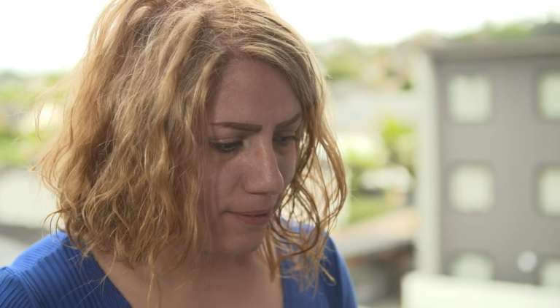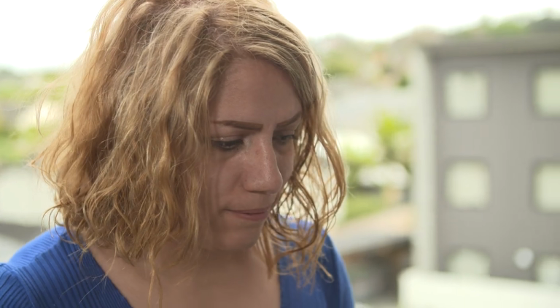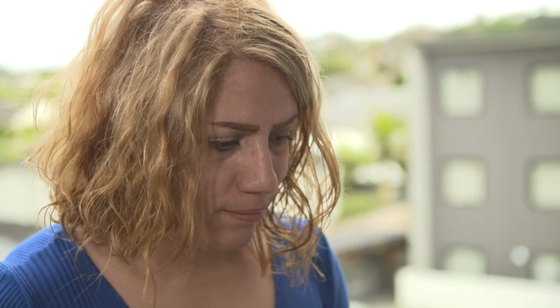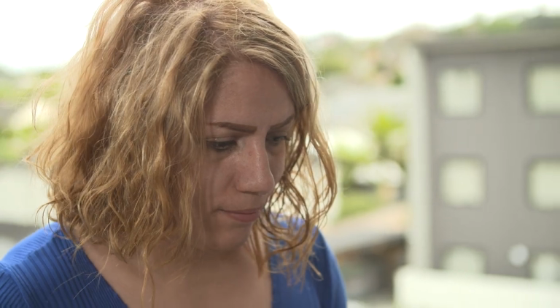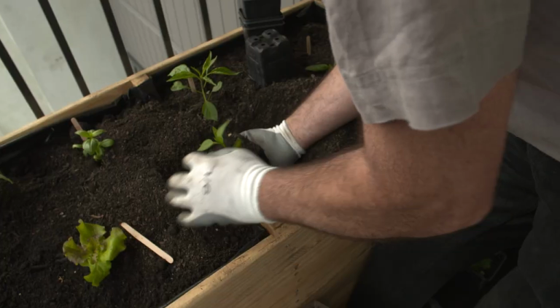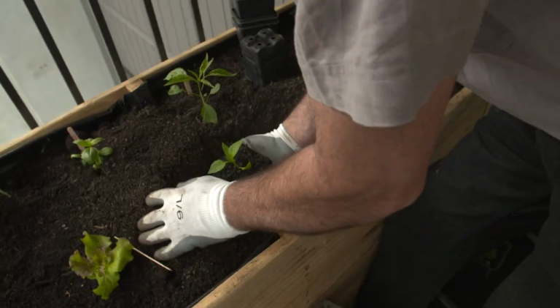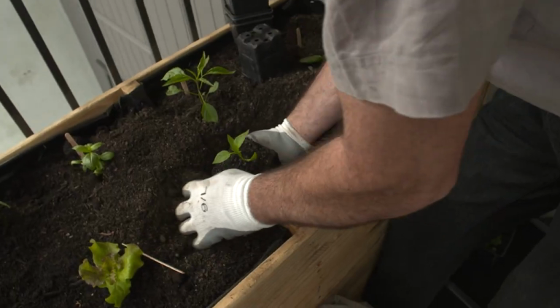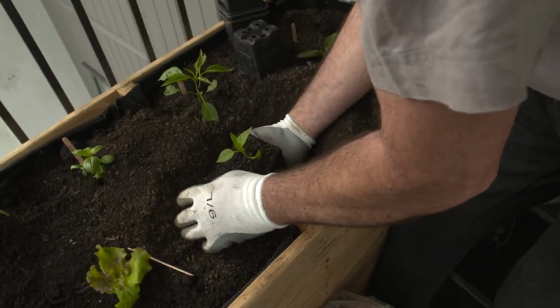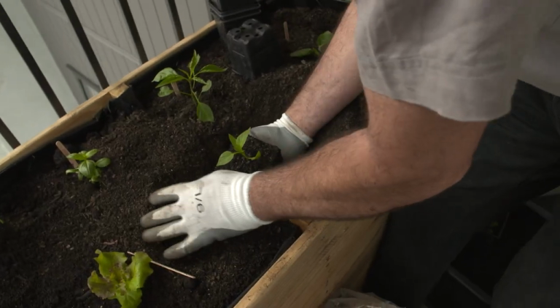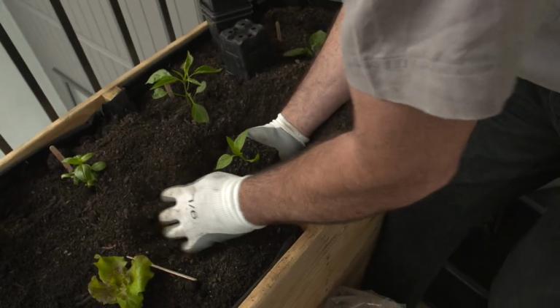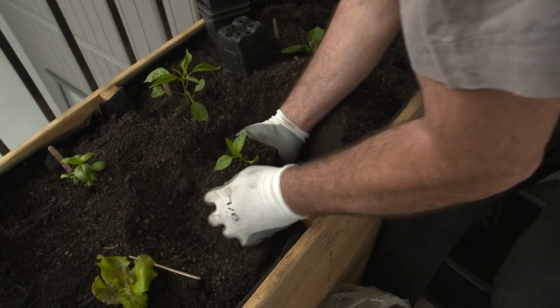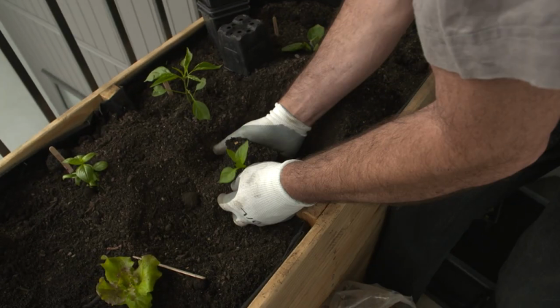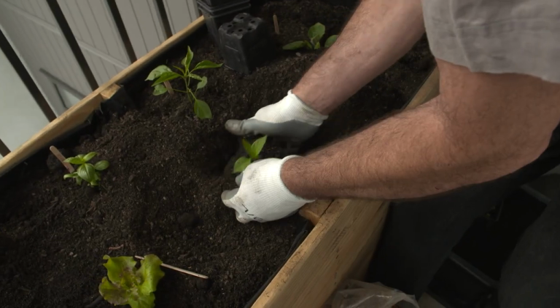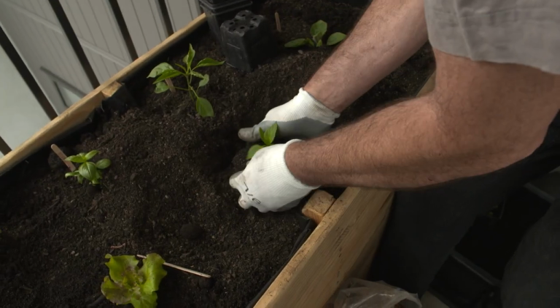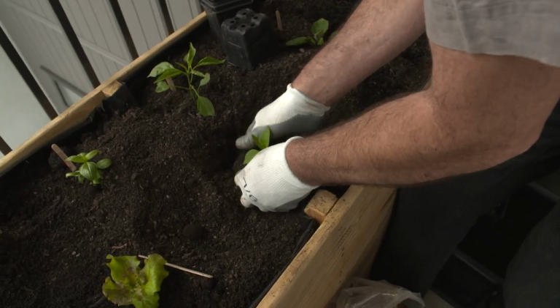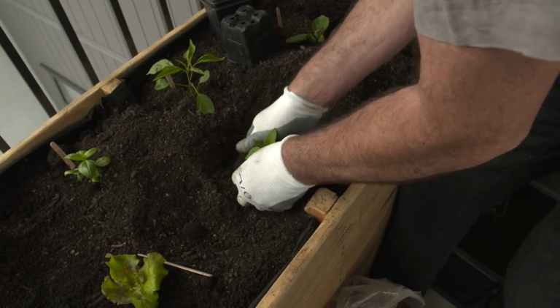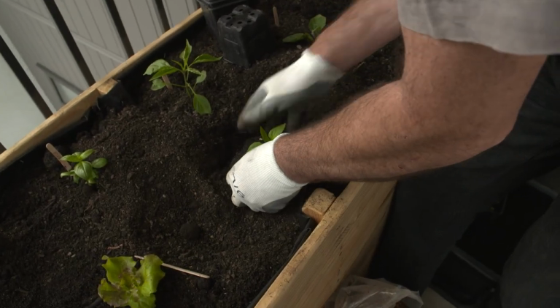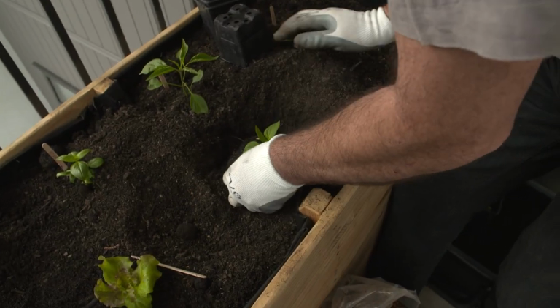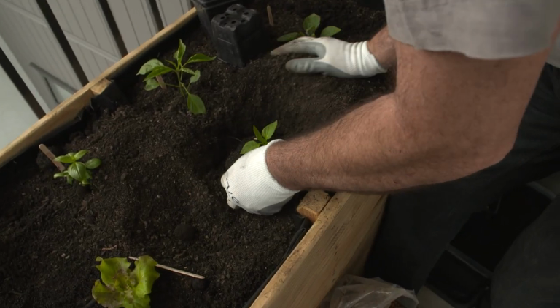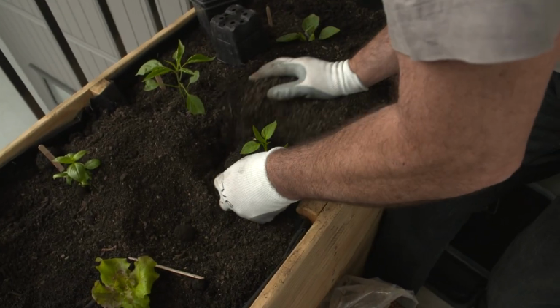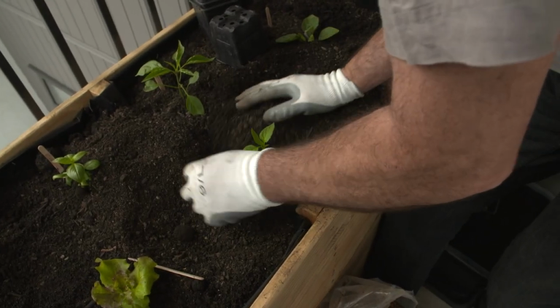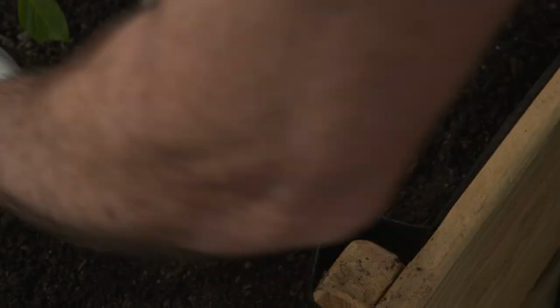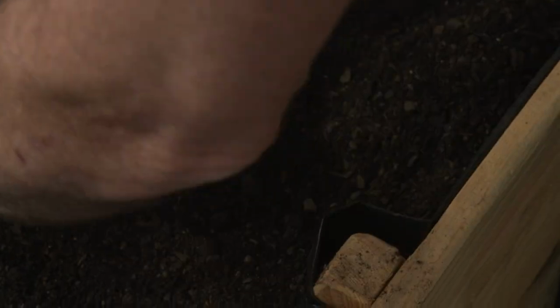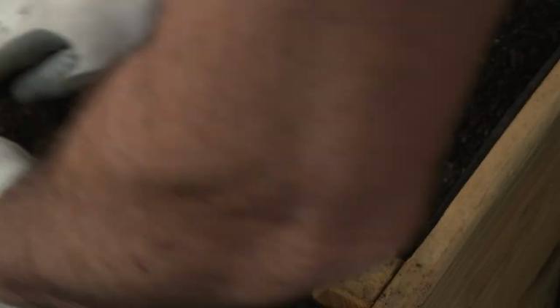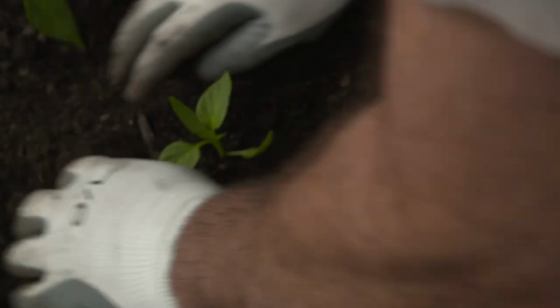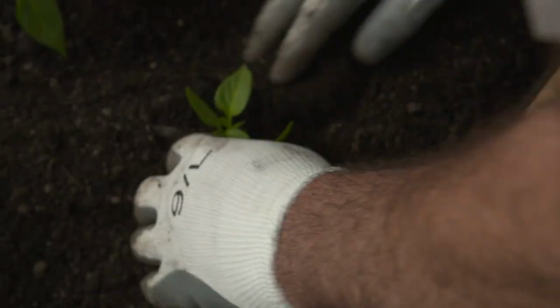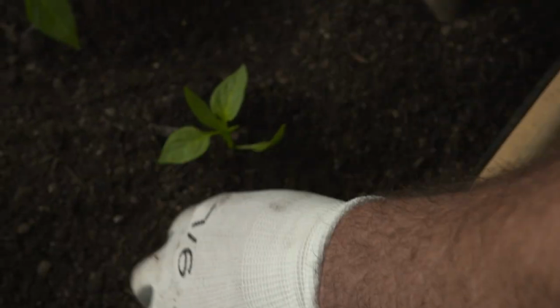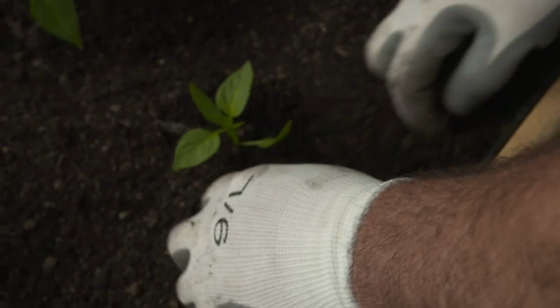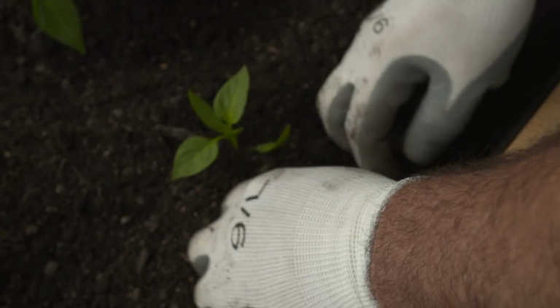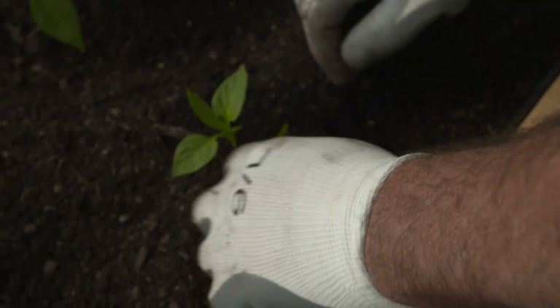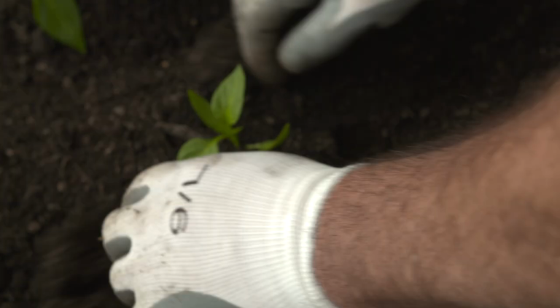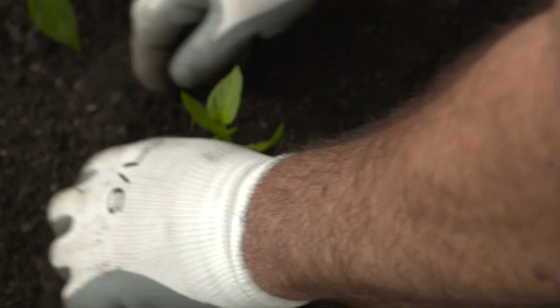Now Aleila, the last one I'll plant is the capsicum, which is a Makoni red - a beautiful sweet capsicum to have.